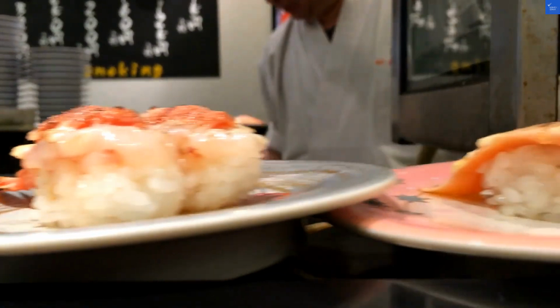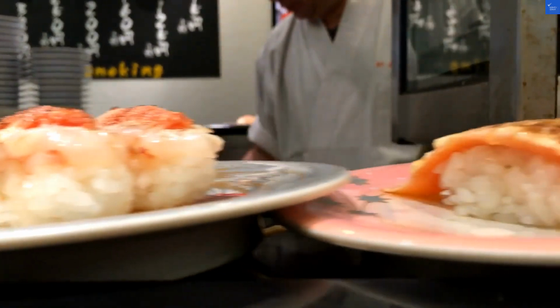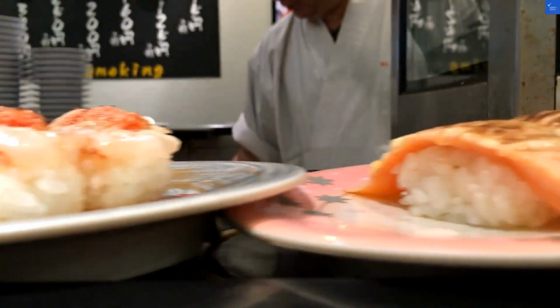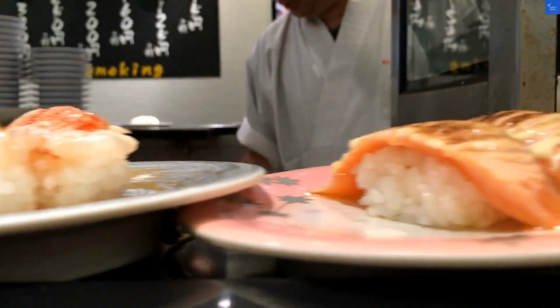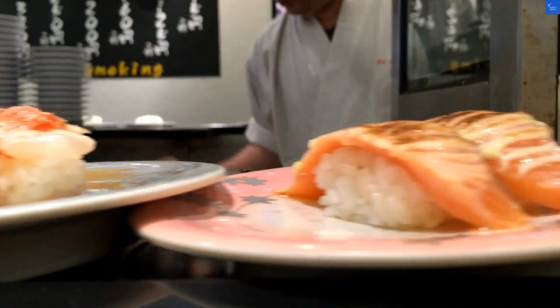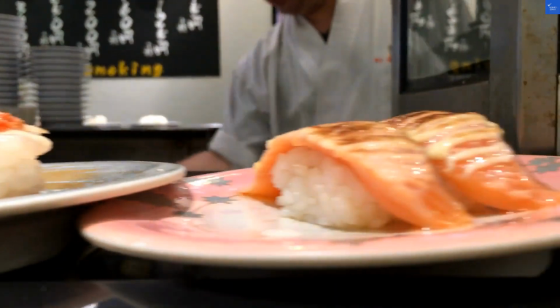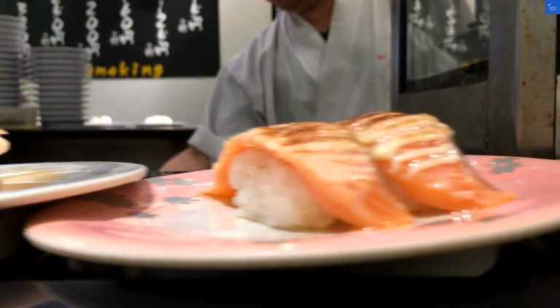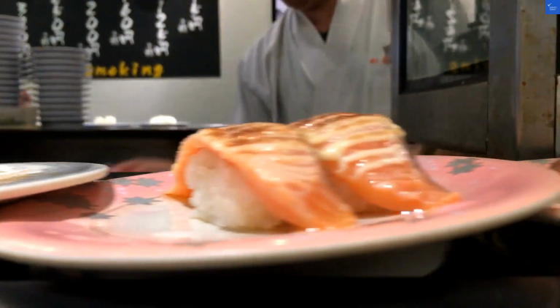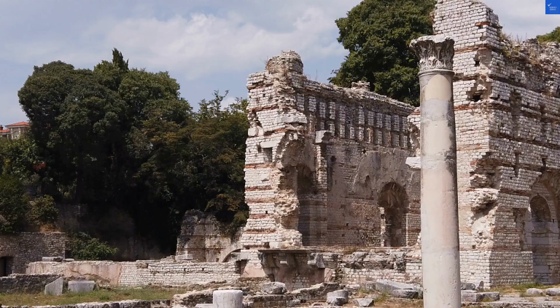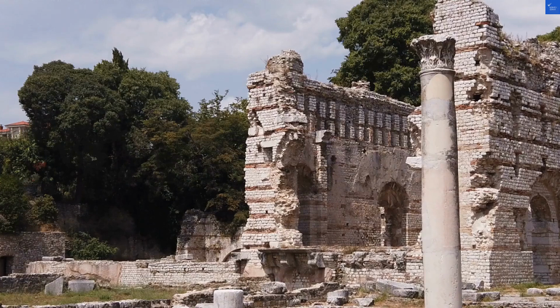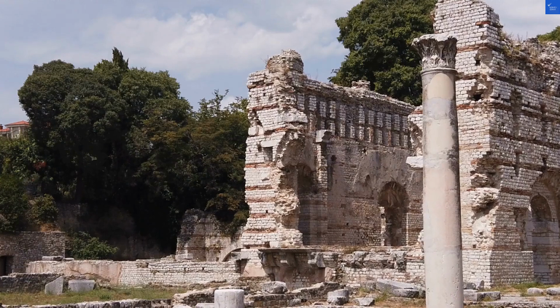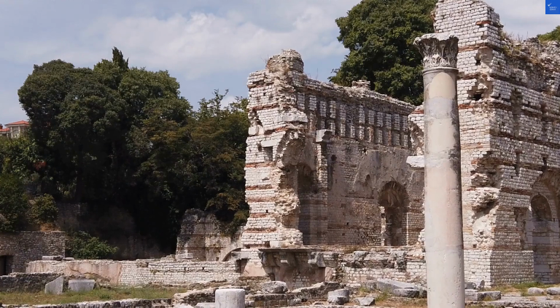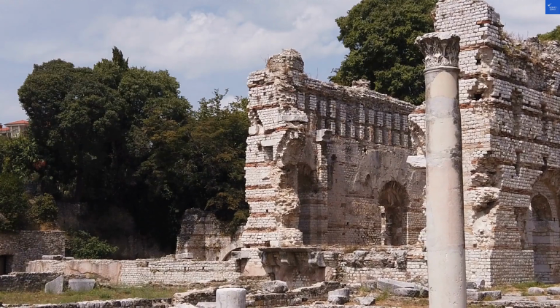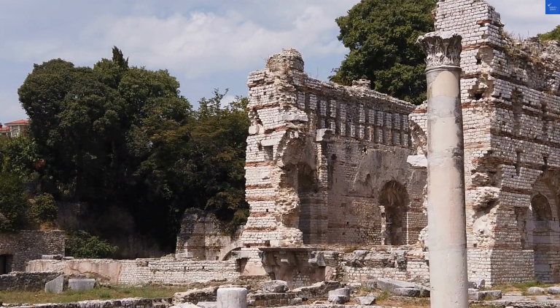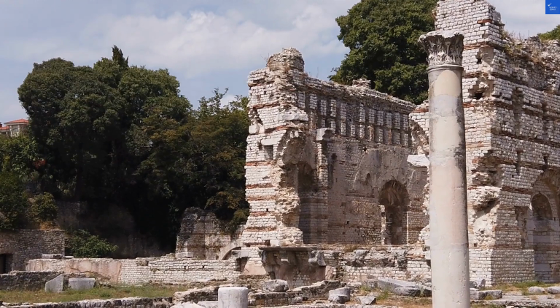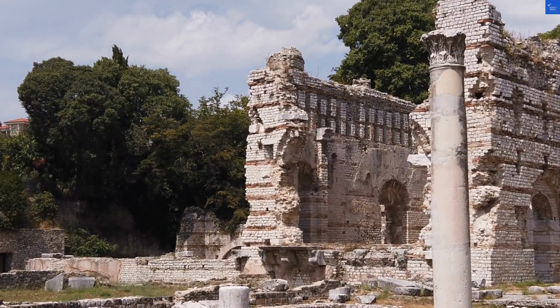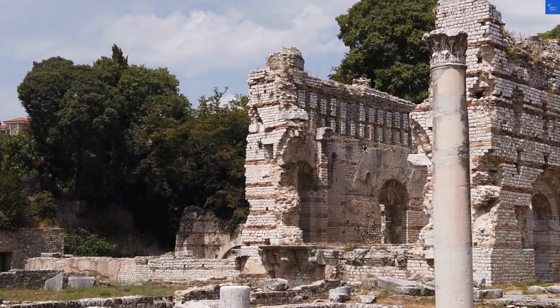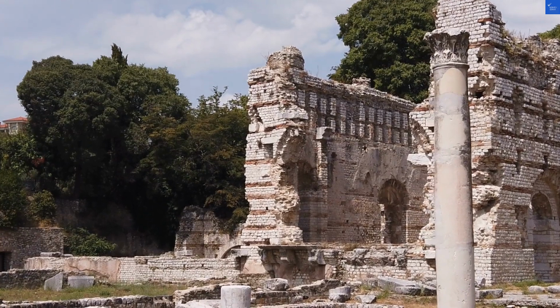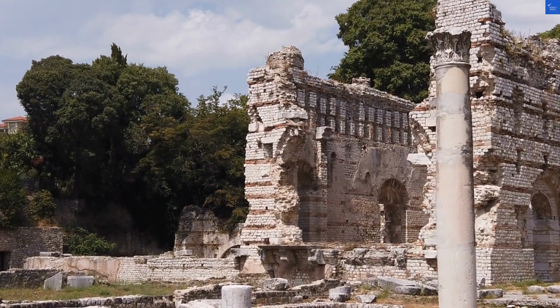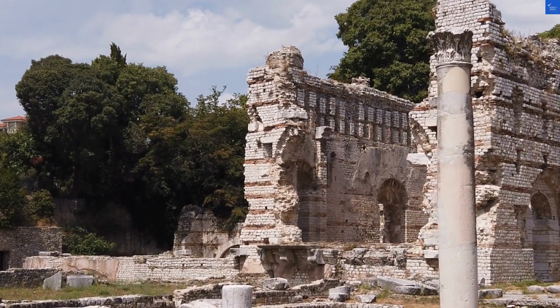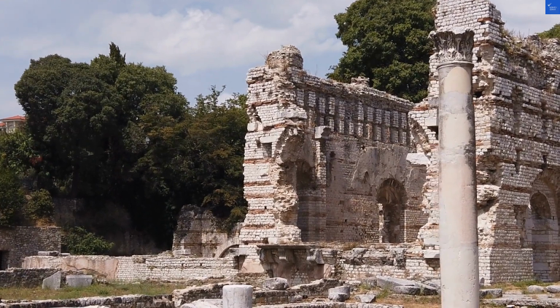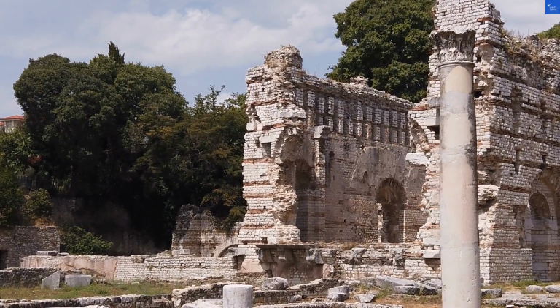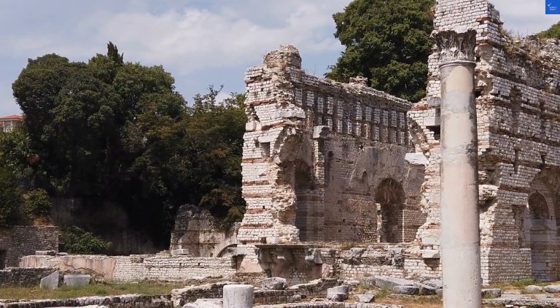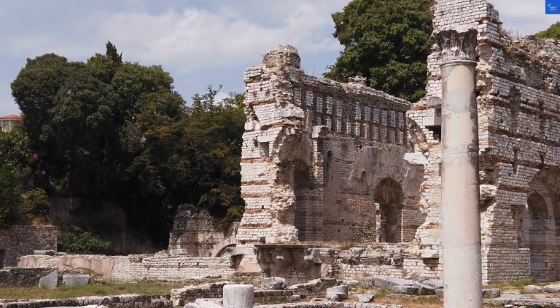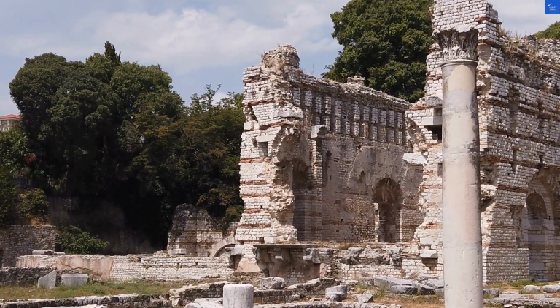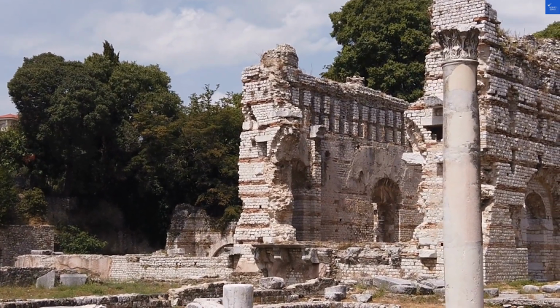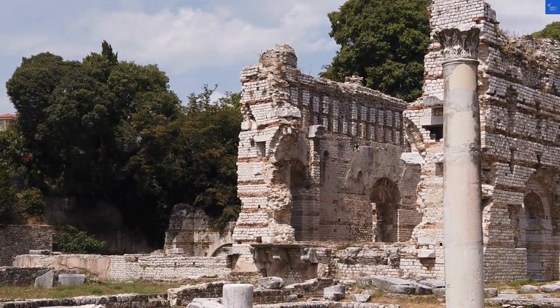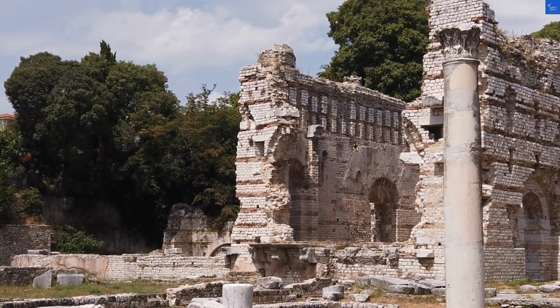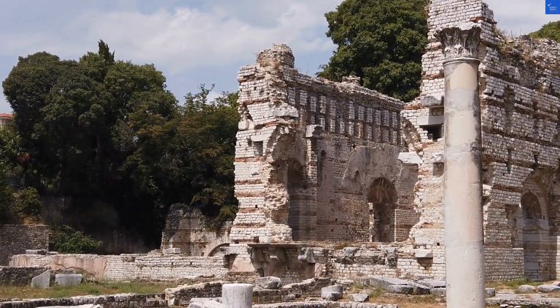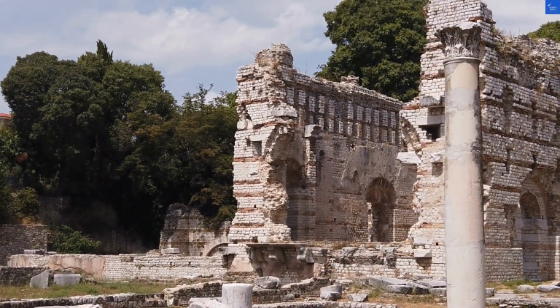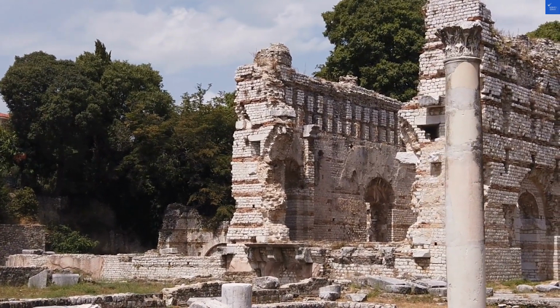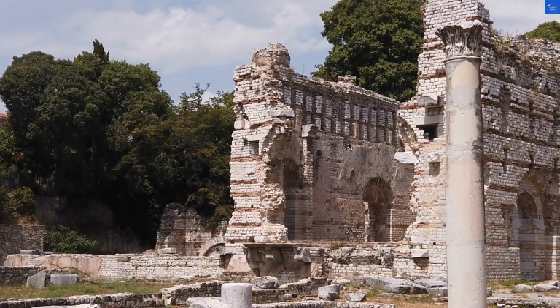Lastly, value for money. Given the pros and cons, I'd peg that at 6 out of 10 too.